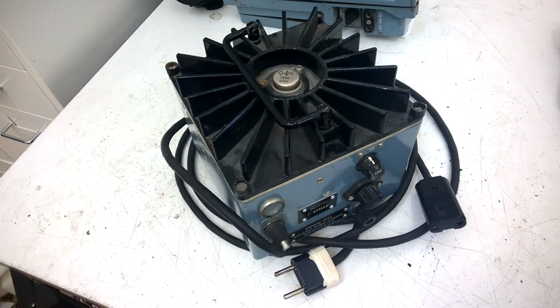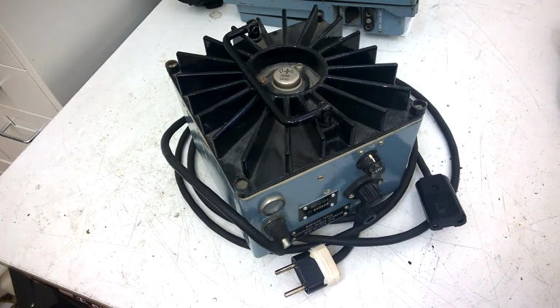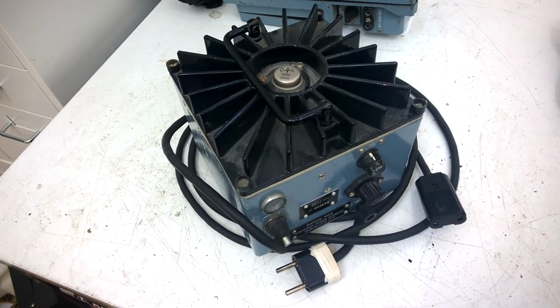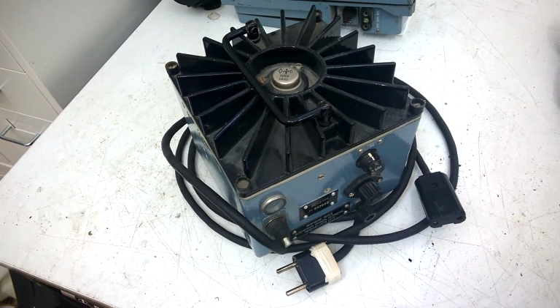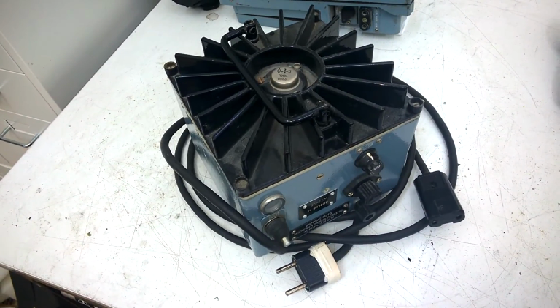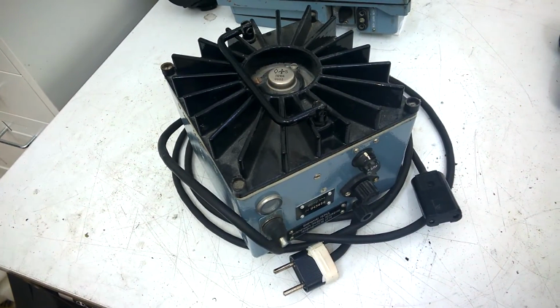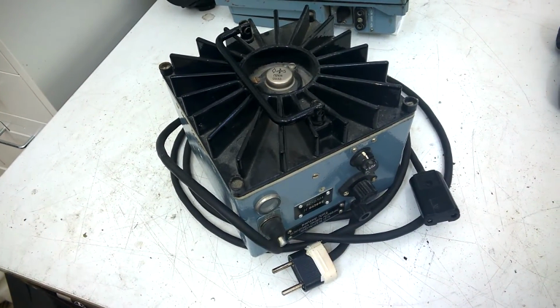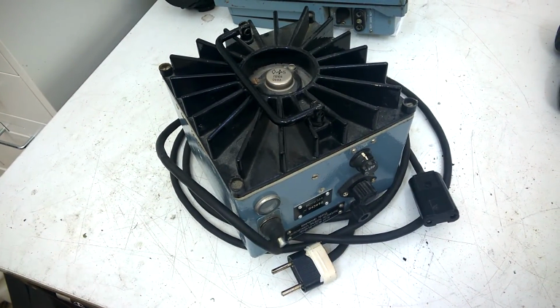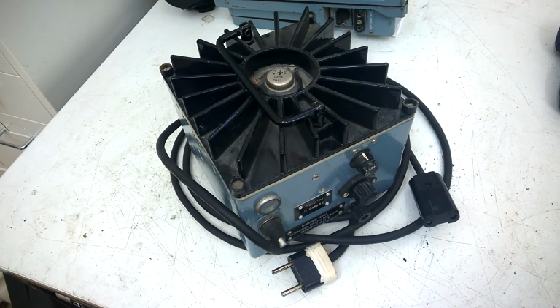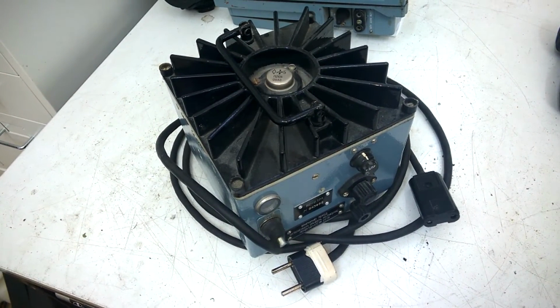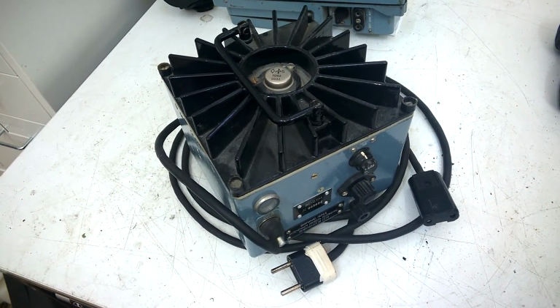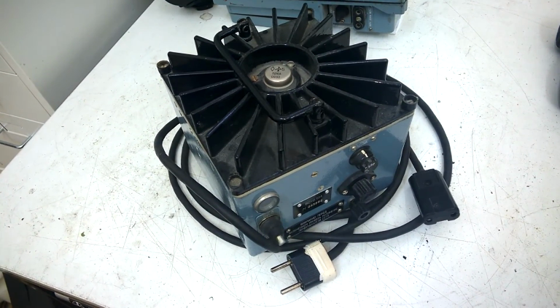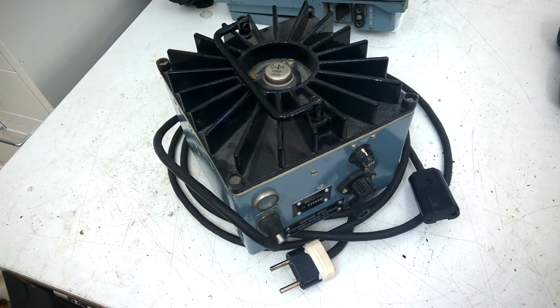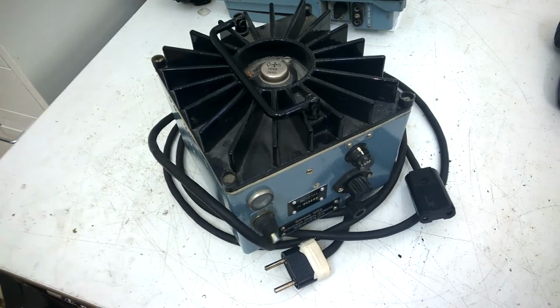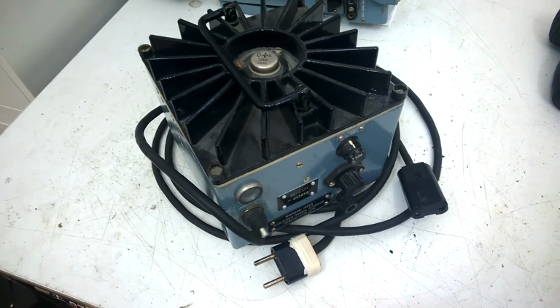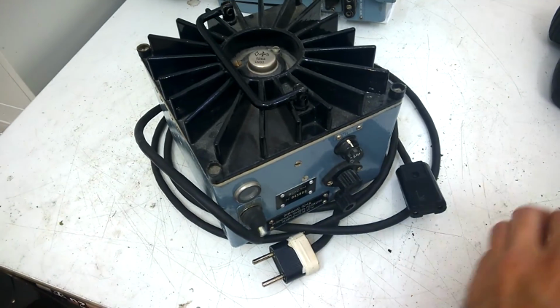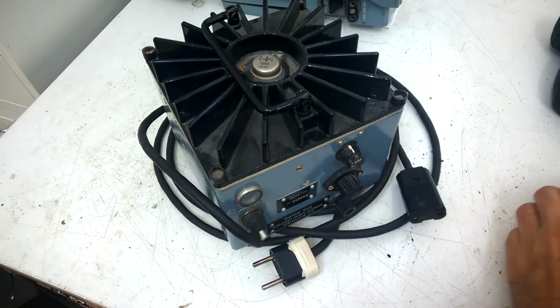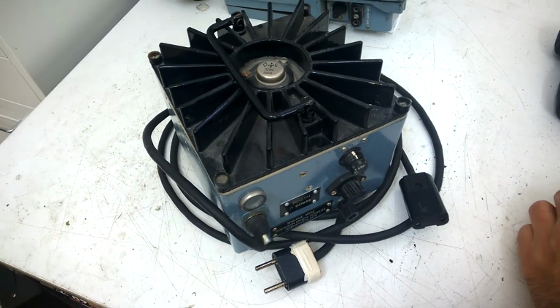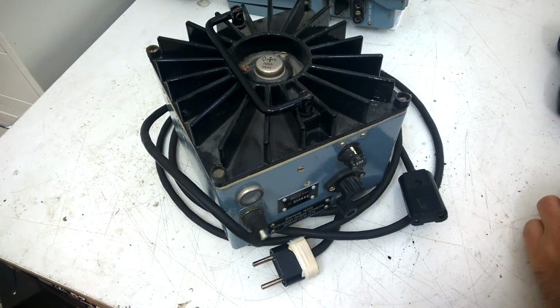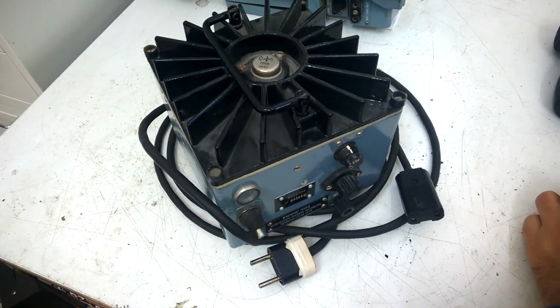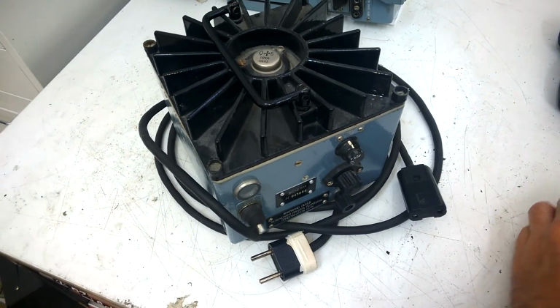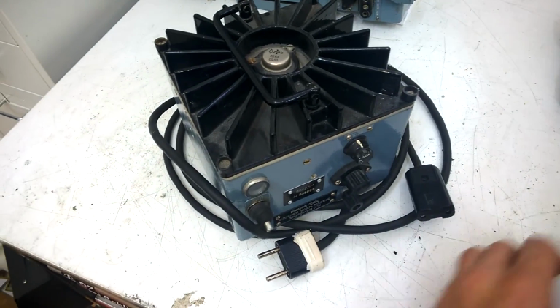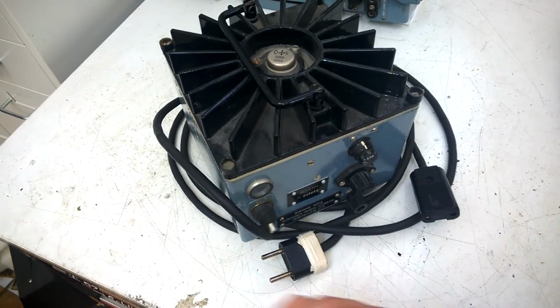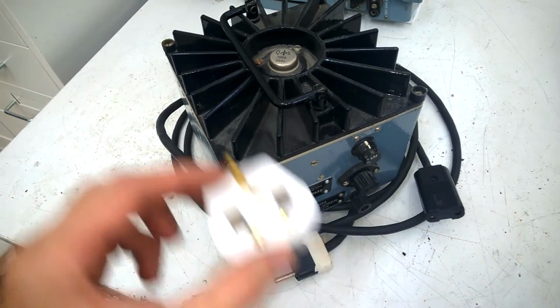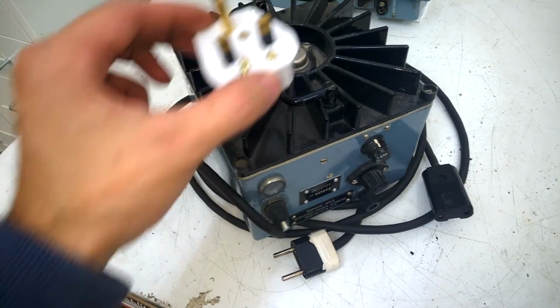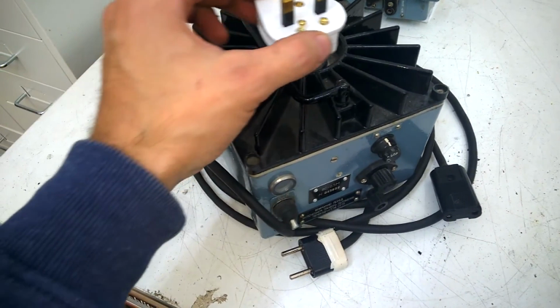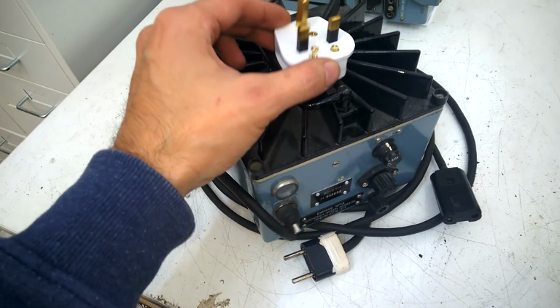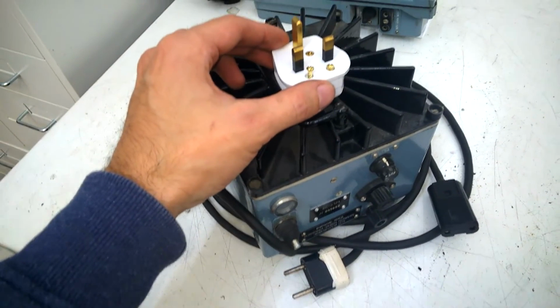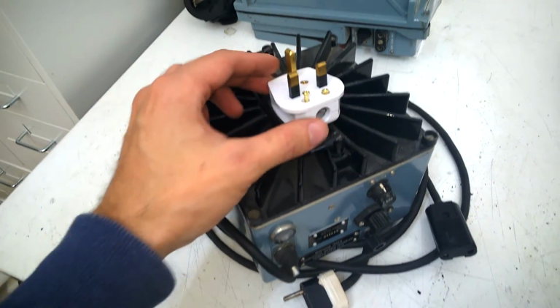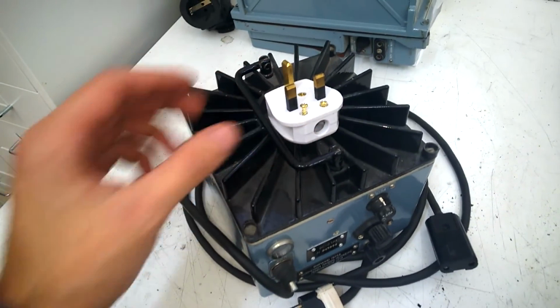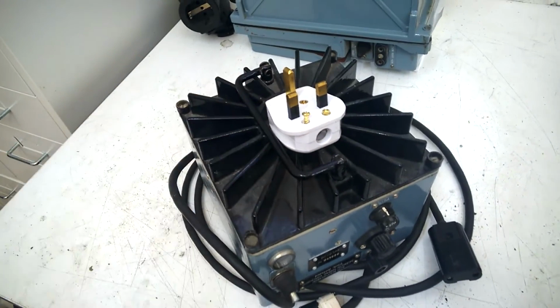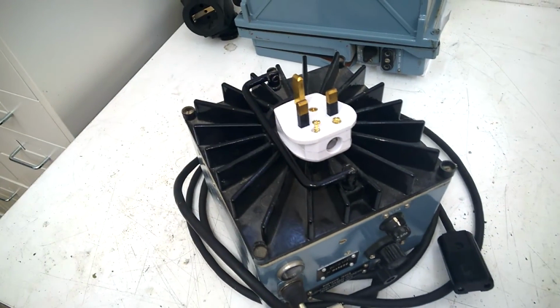Since the customer is living in the UK, I will include this UK connector — for free!